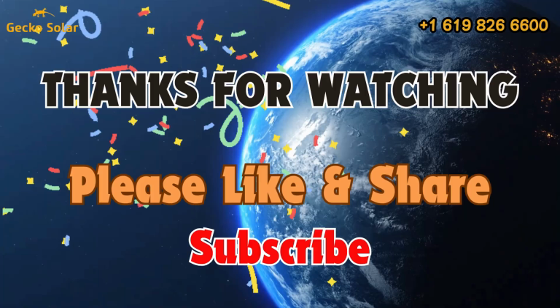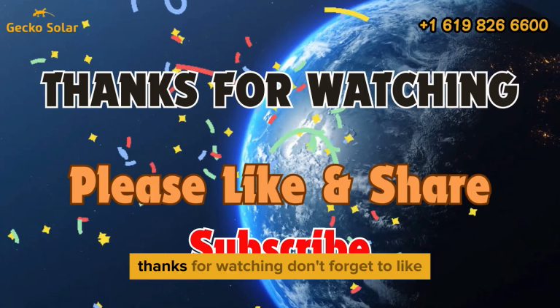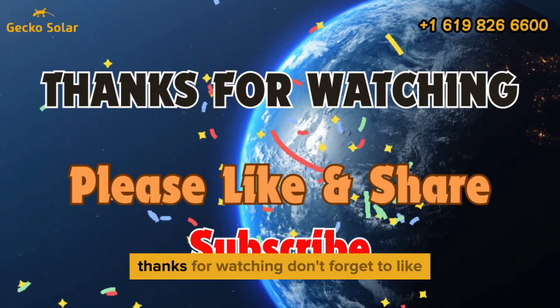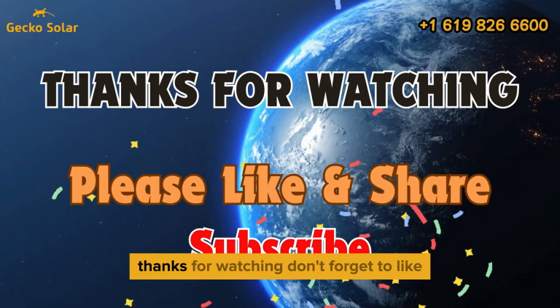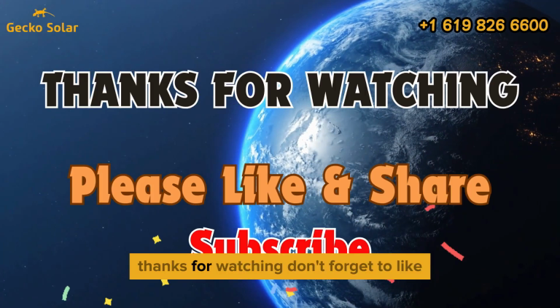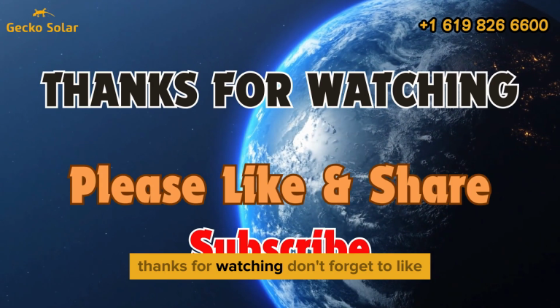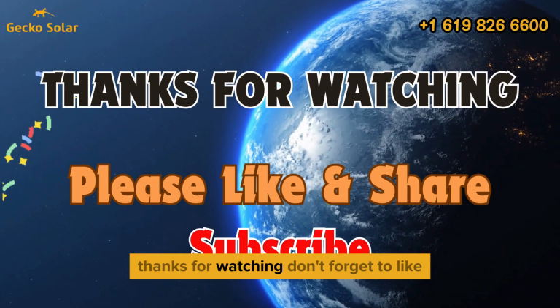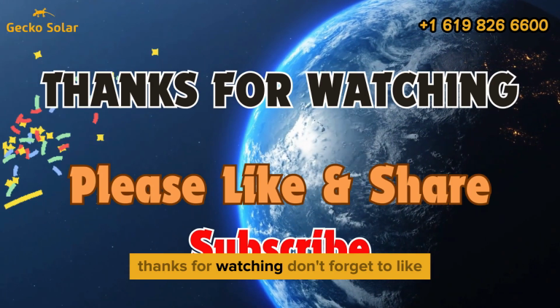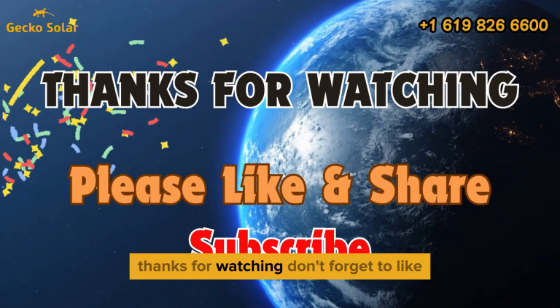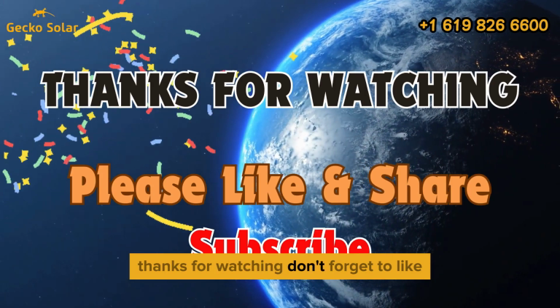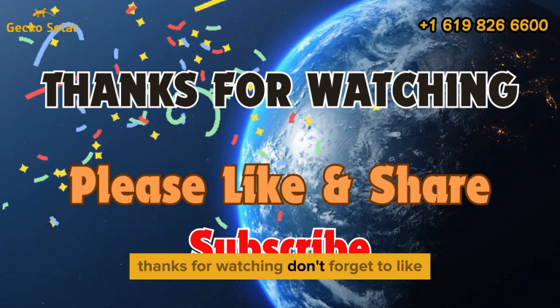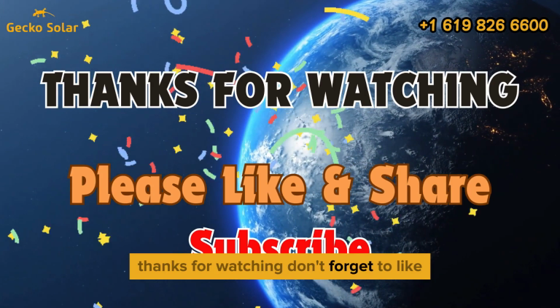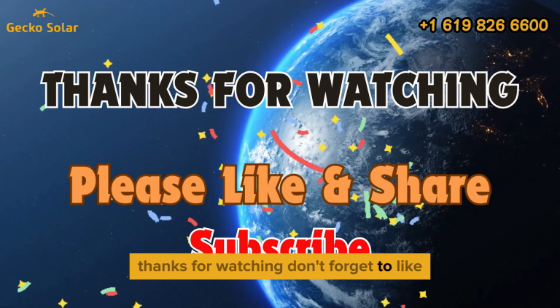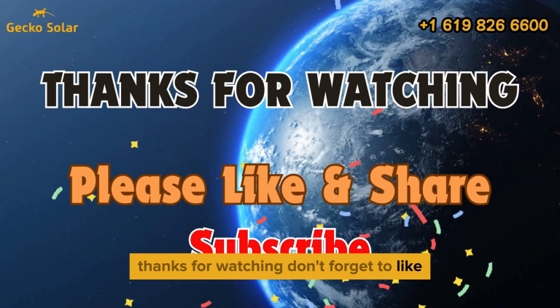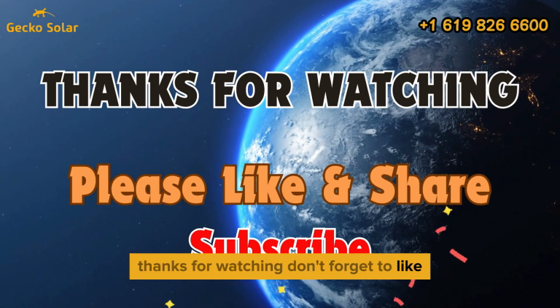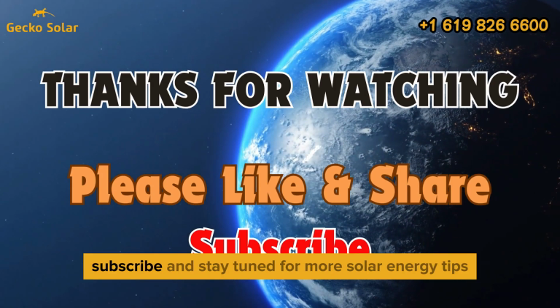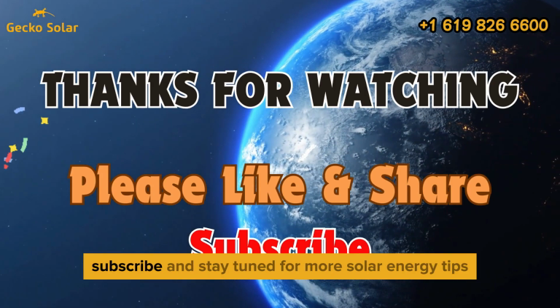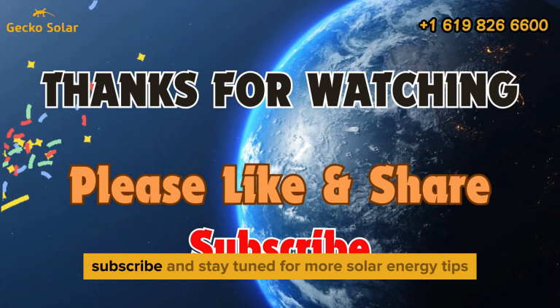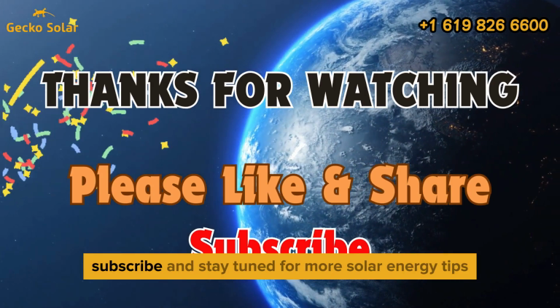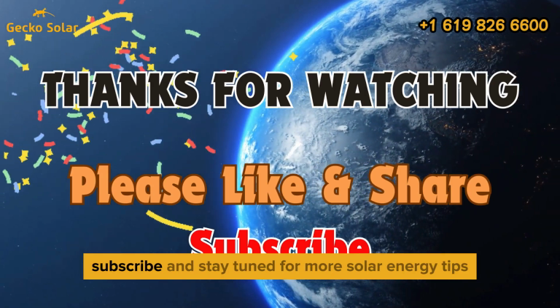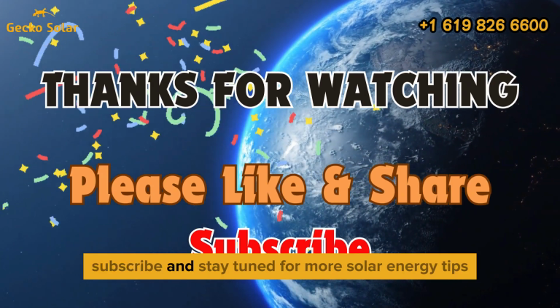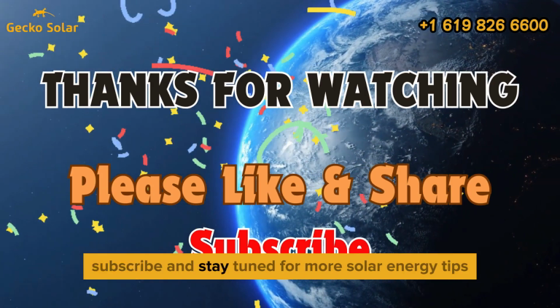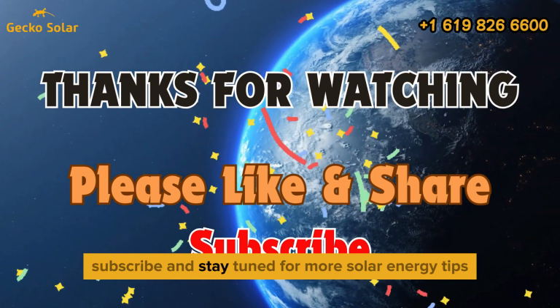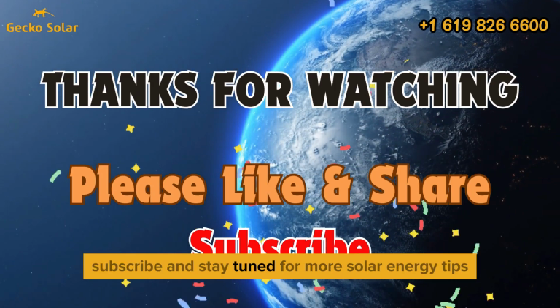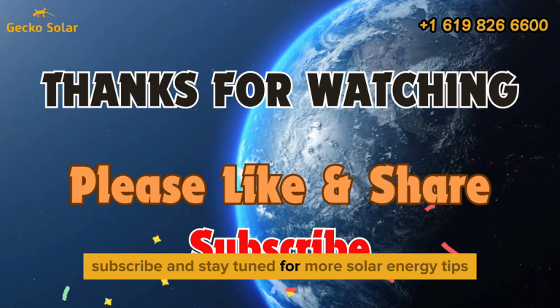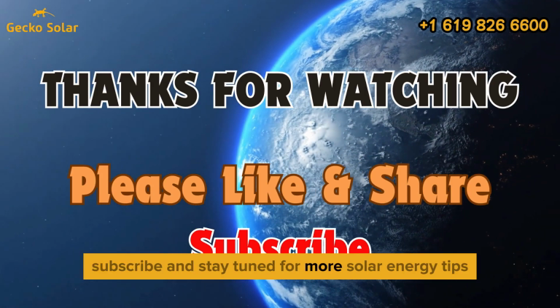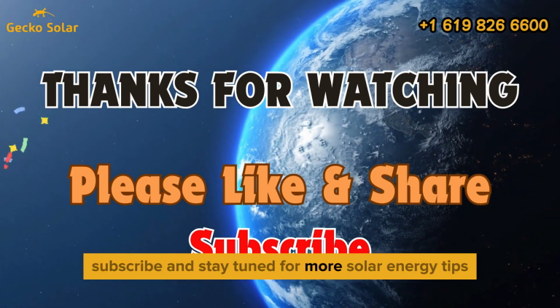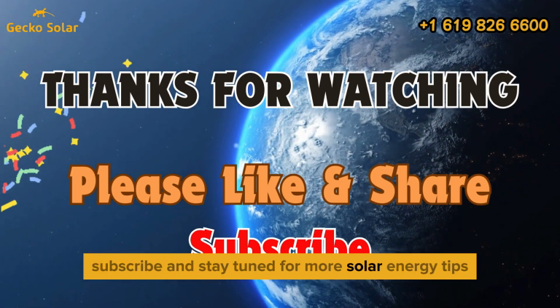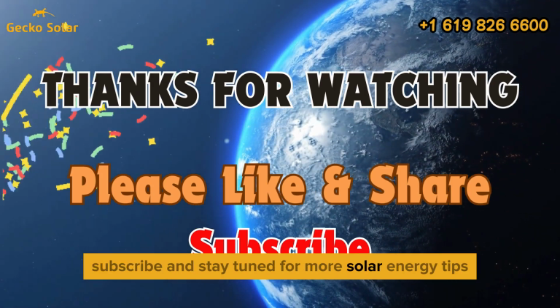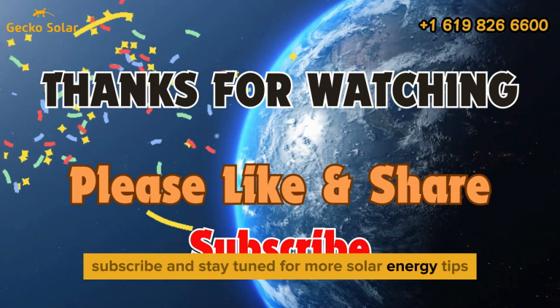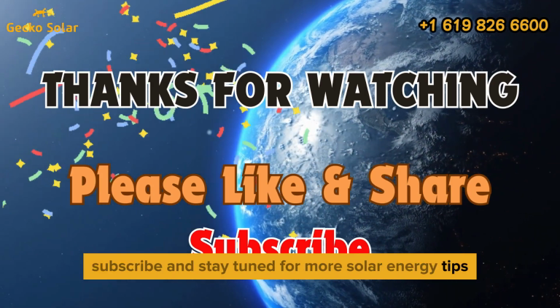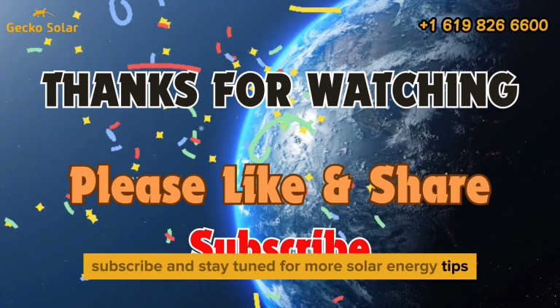Thanks for watching. Don't forget to like, subscribe, and stay tuned for more solar energy tips.